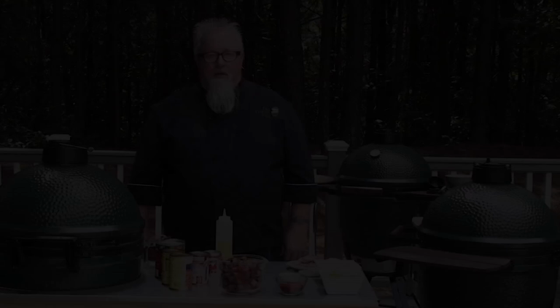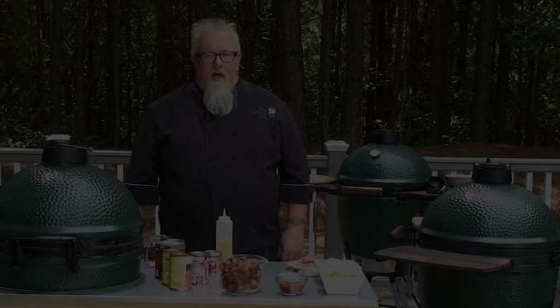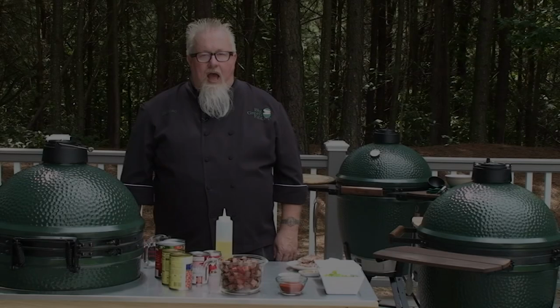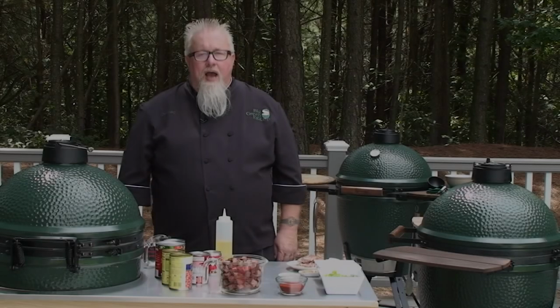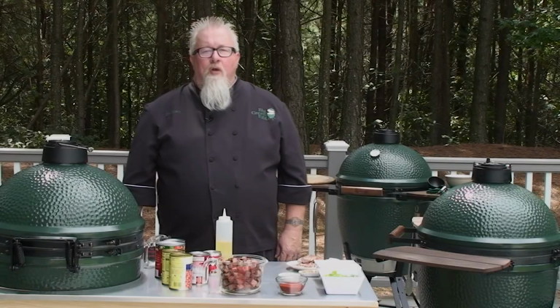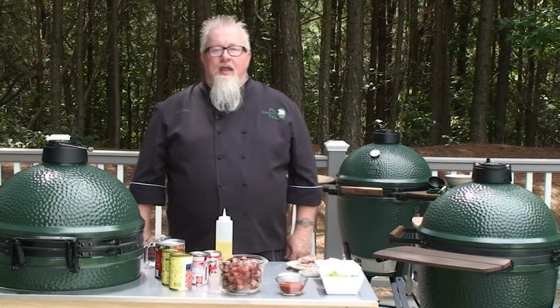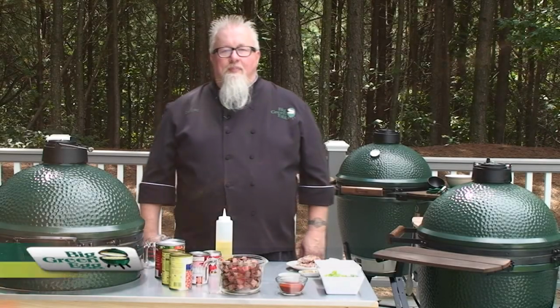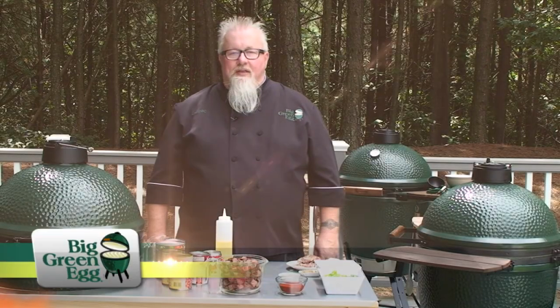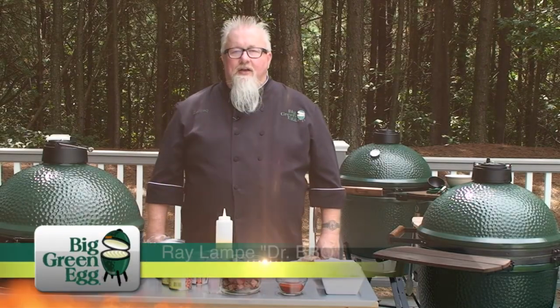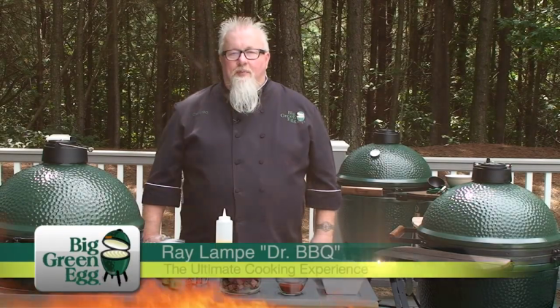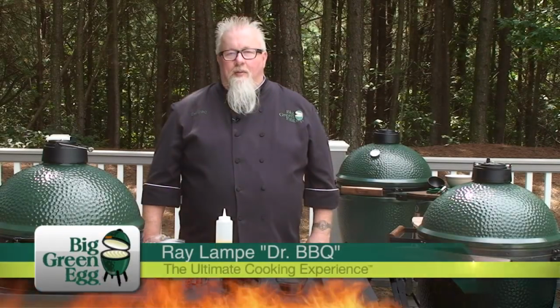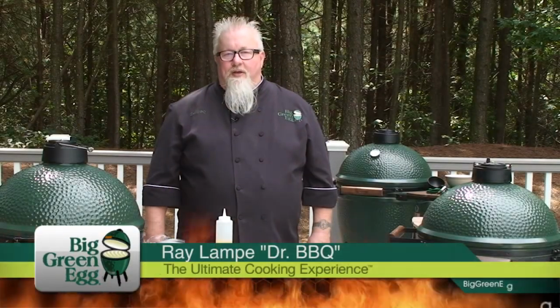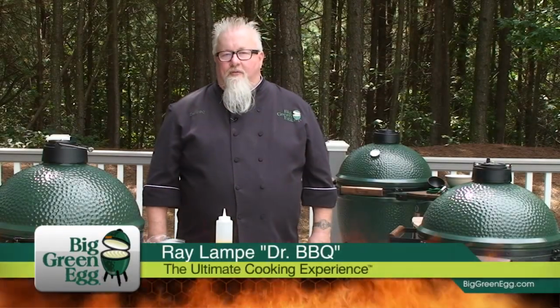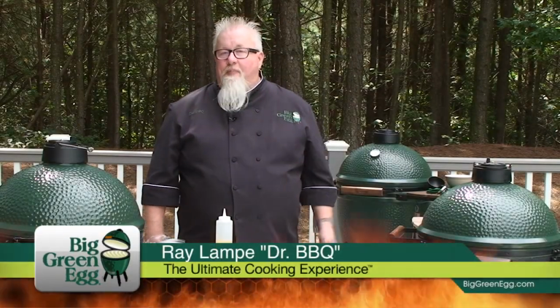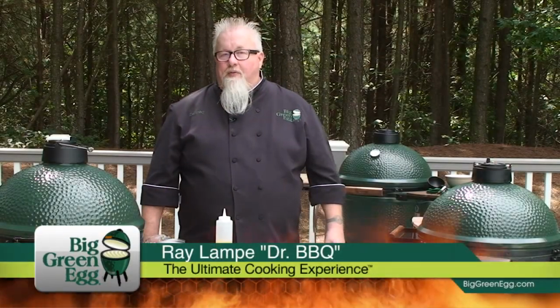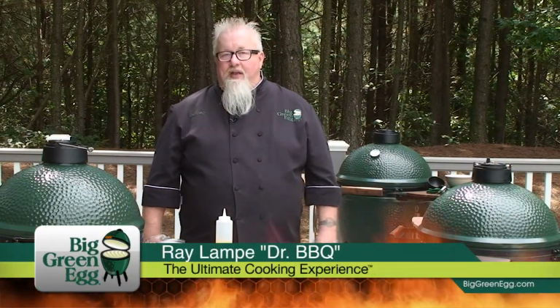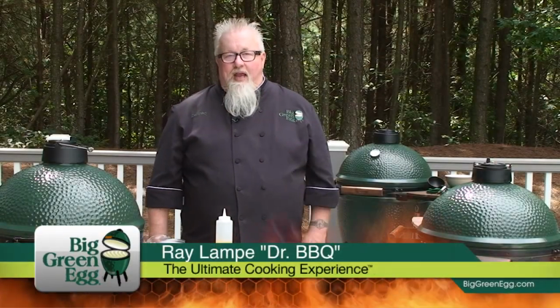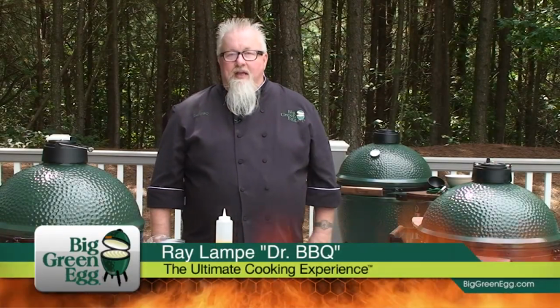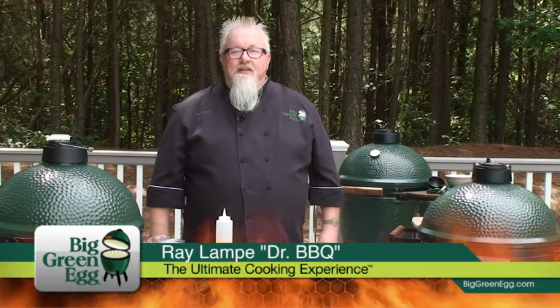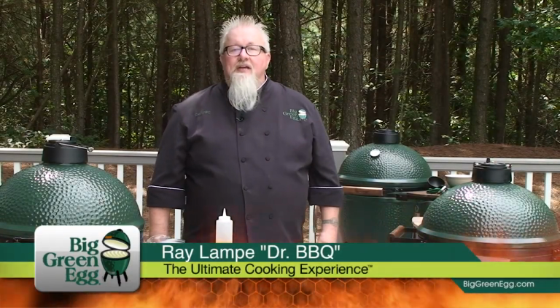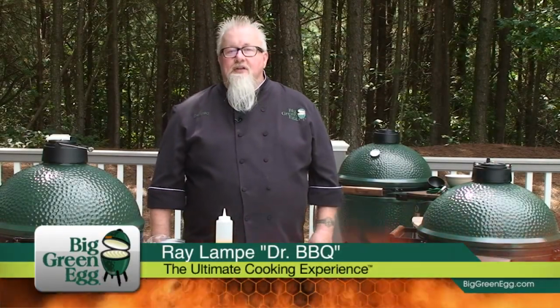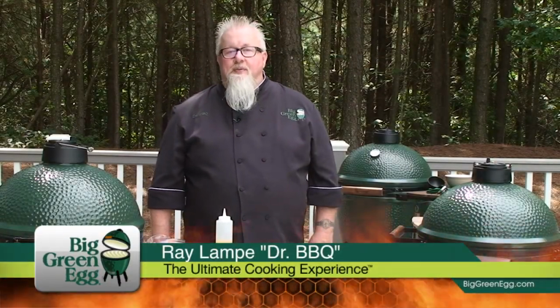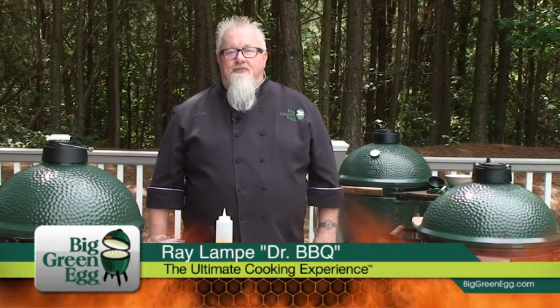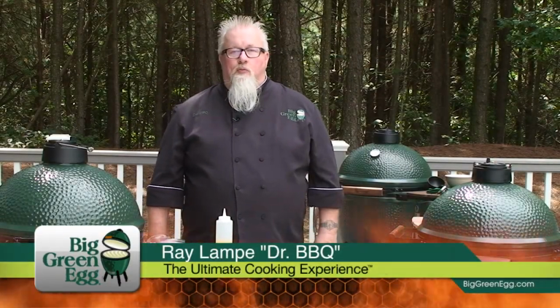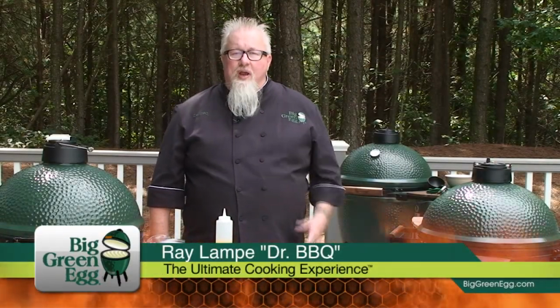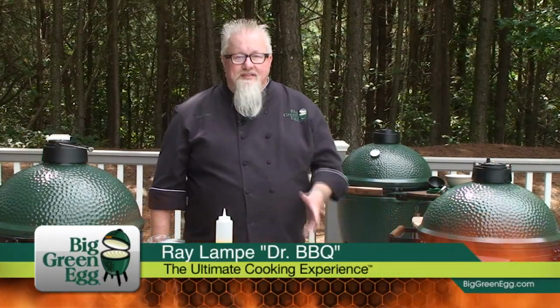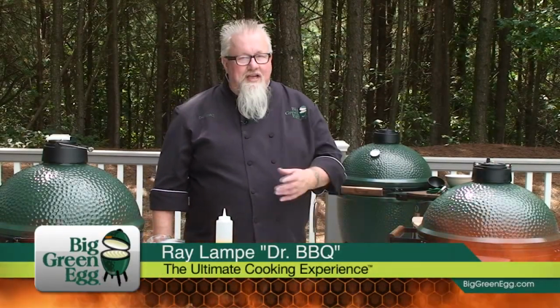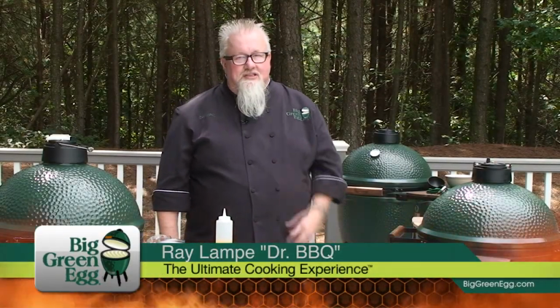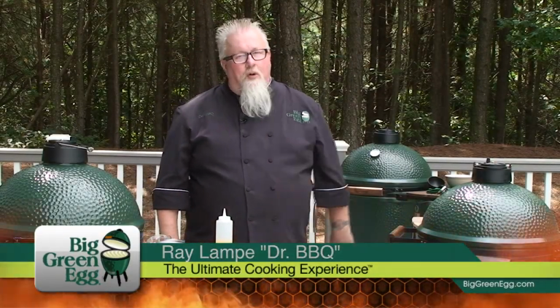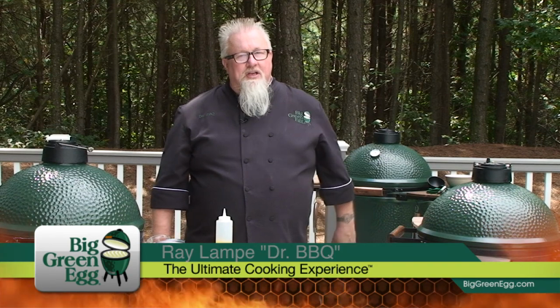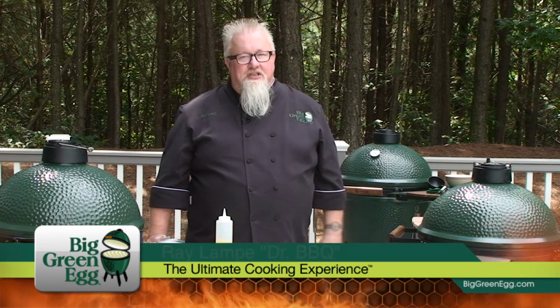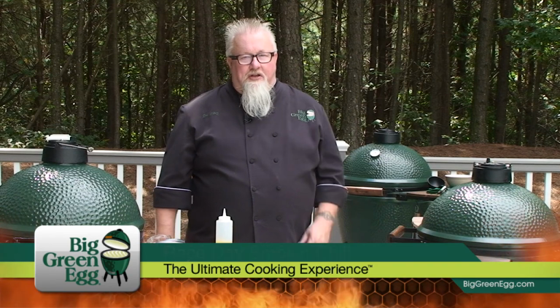Hi, I'm Ray Lampe, Dr. Barbecue for Big Green Egg. Today's recipe is for race day smoking chili.